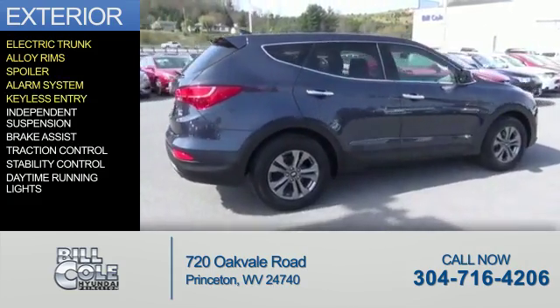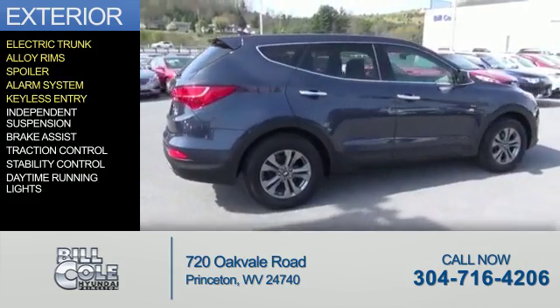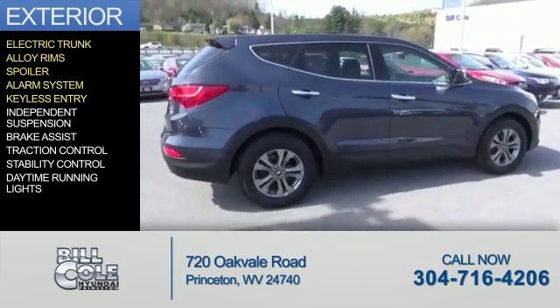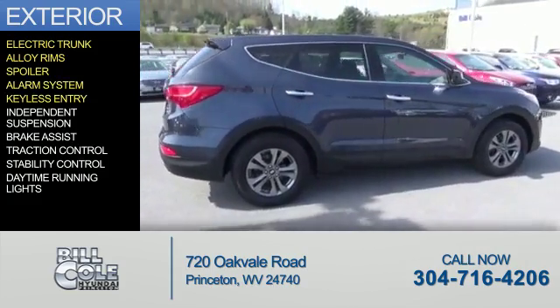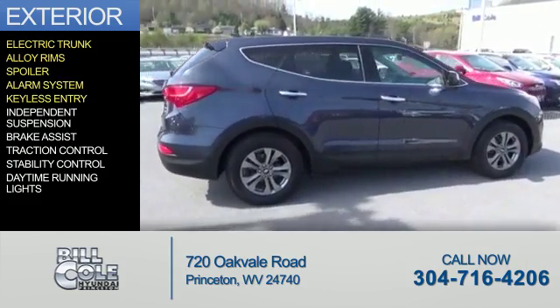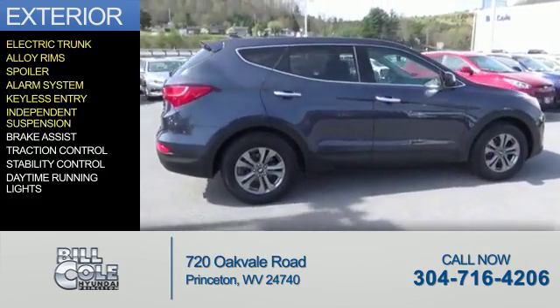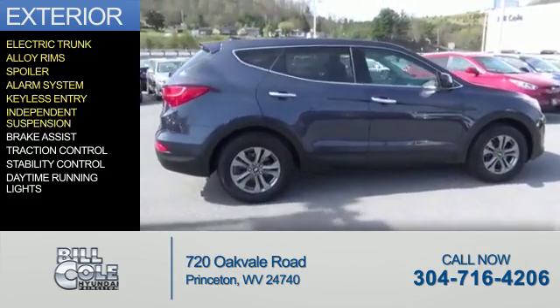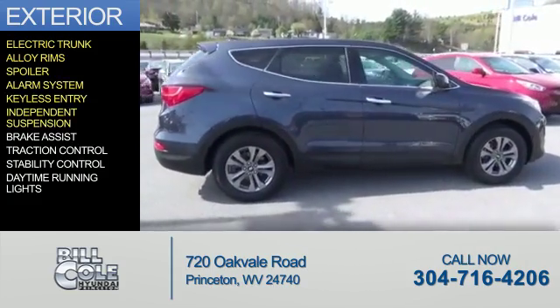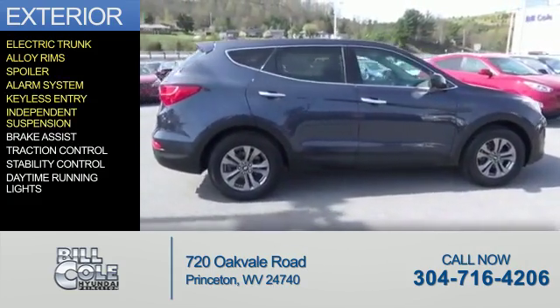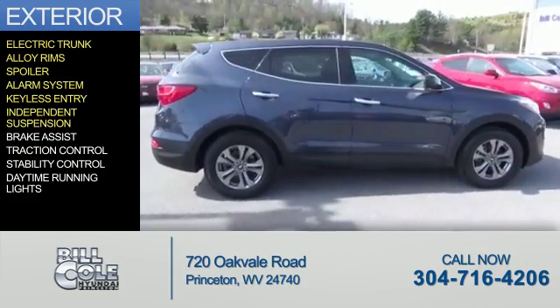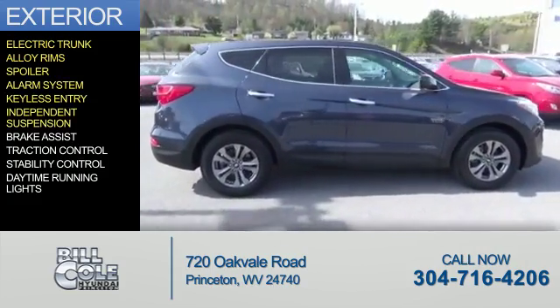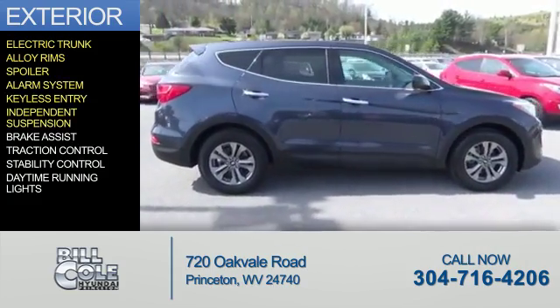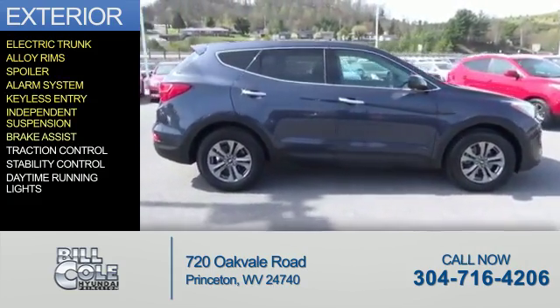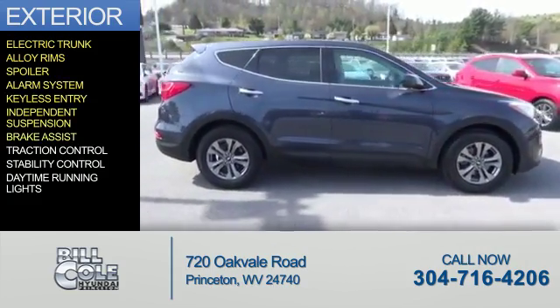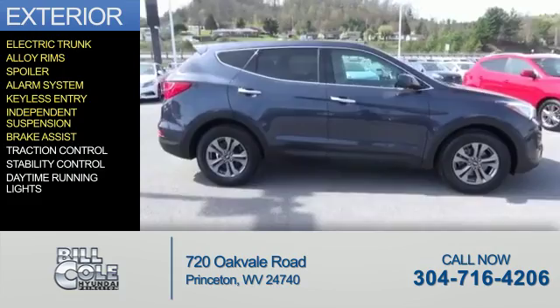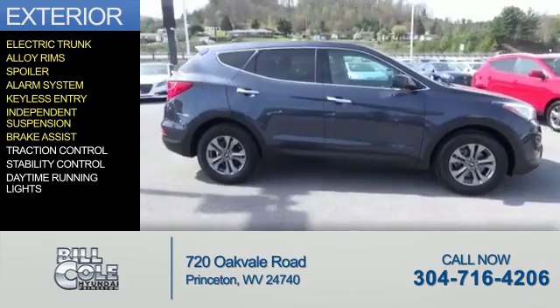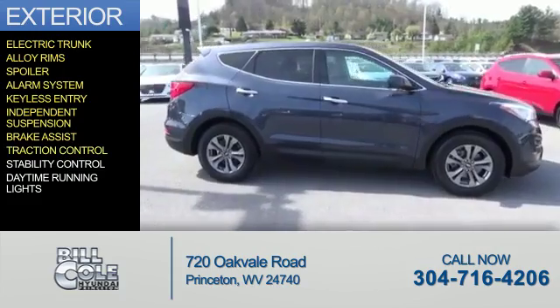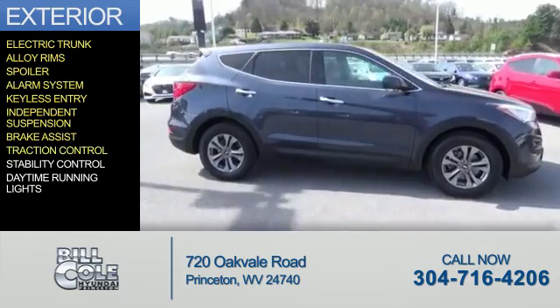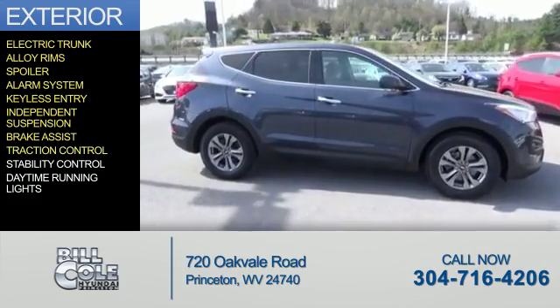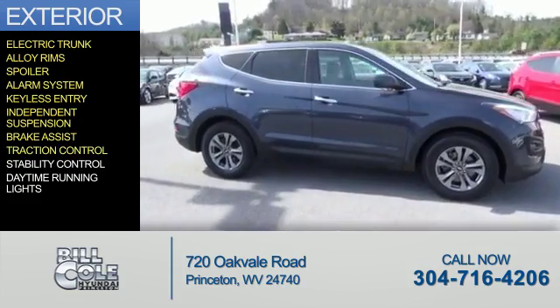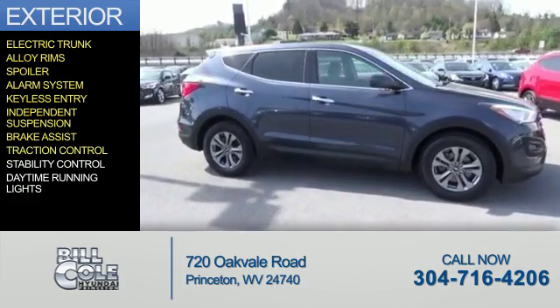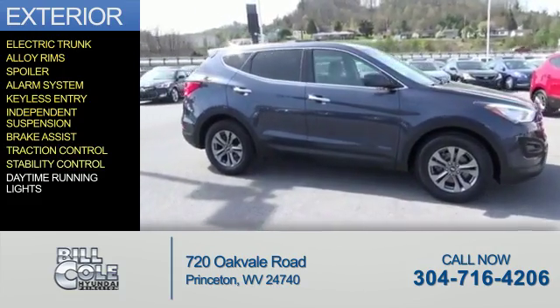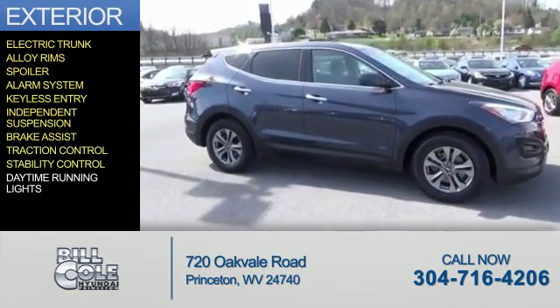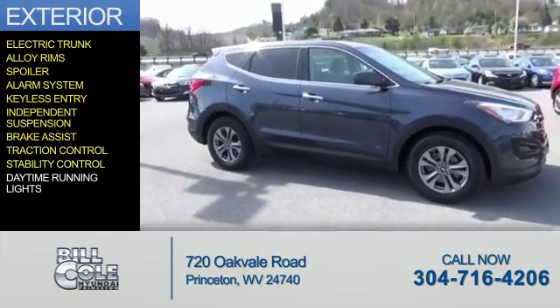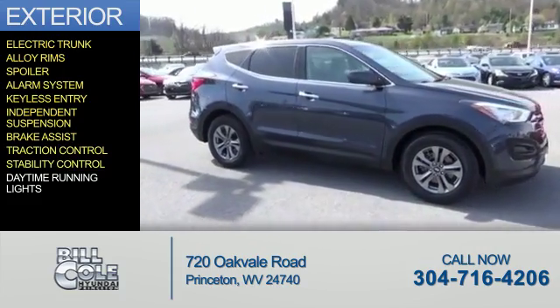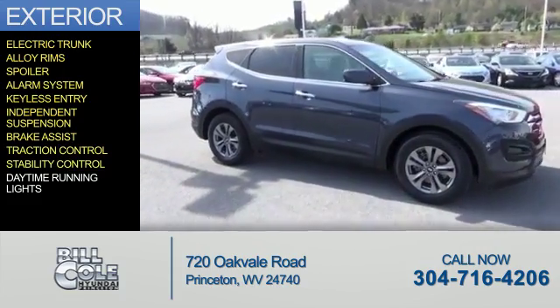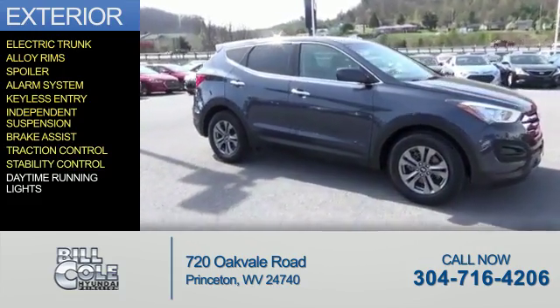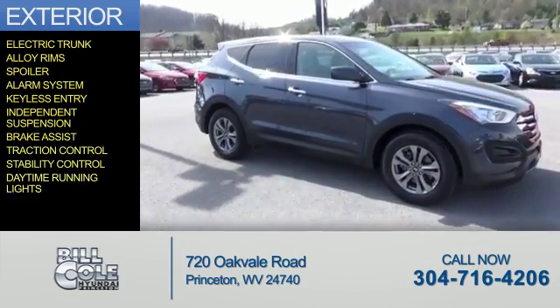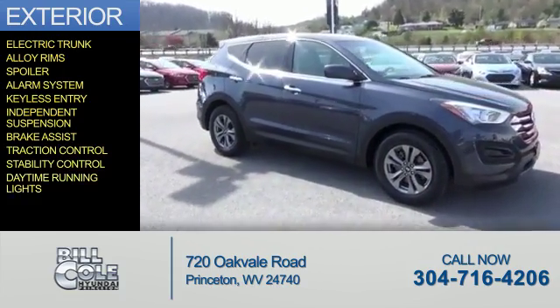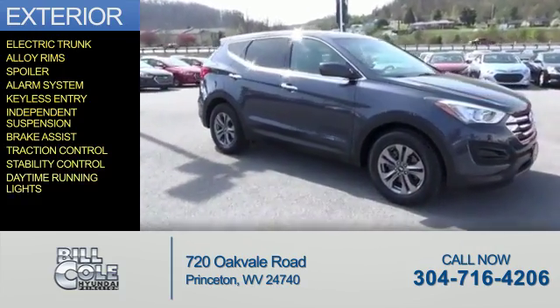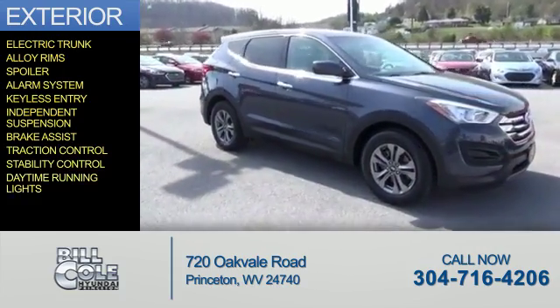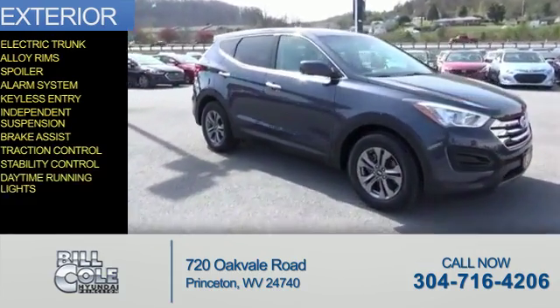an alarm system, keyless entry, independent suspension, brake assist, traction control, stability control, and daytime running lights.